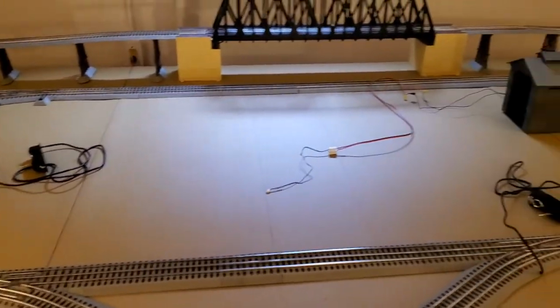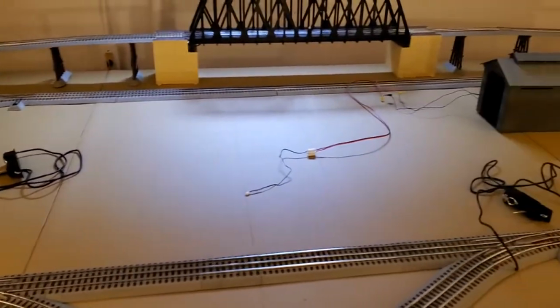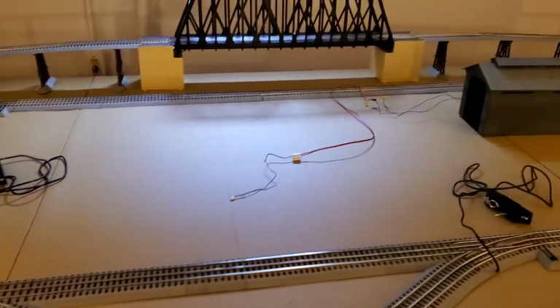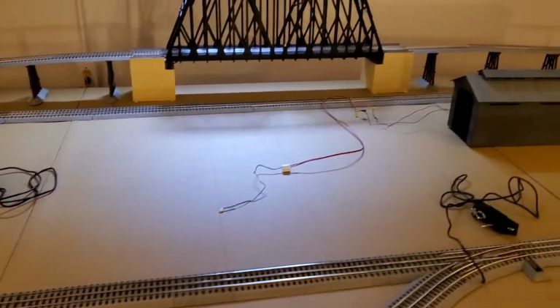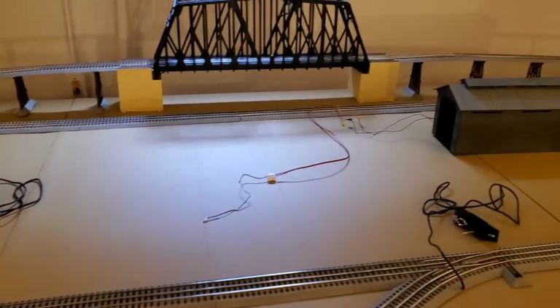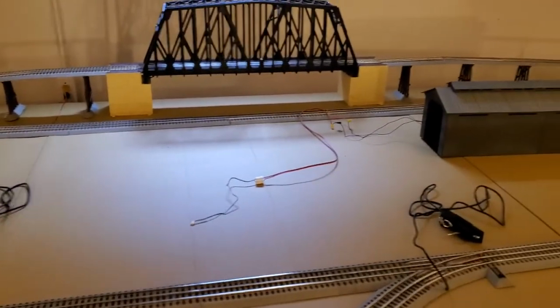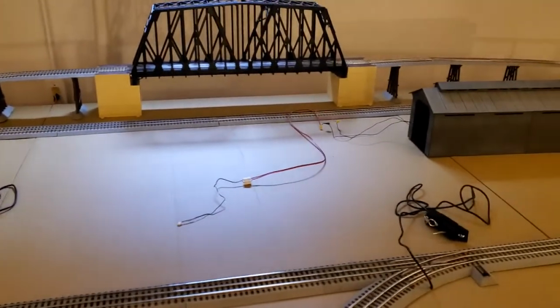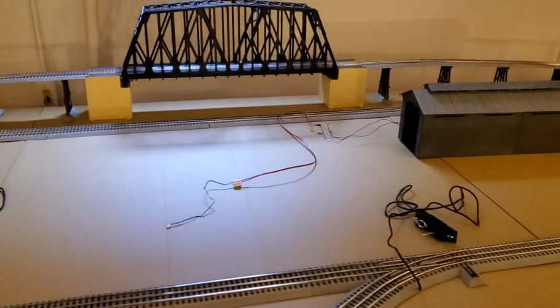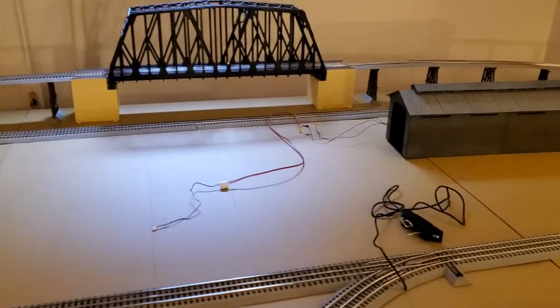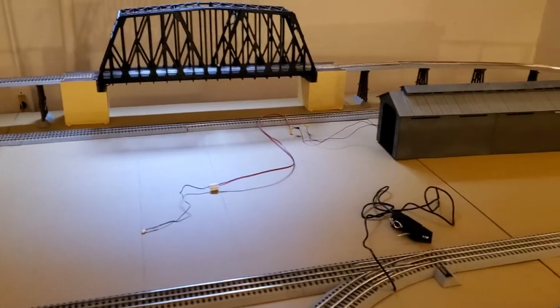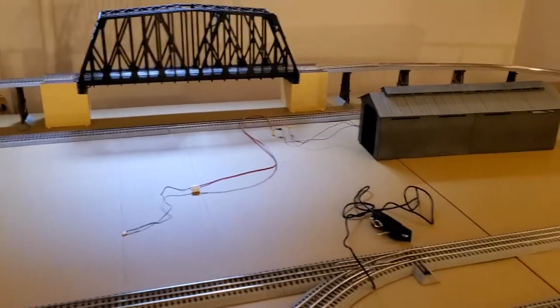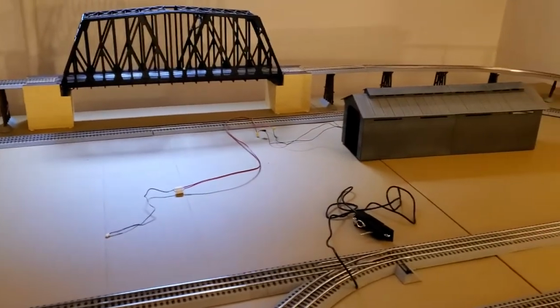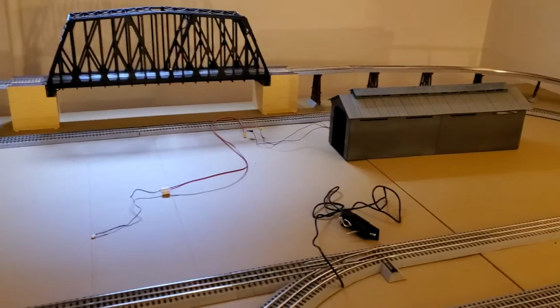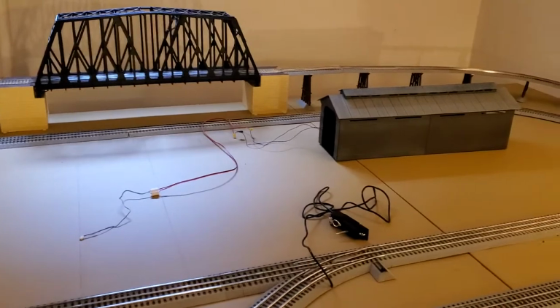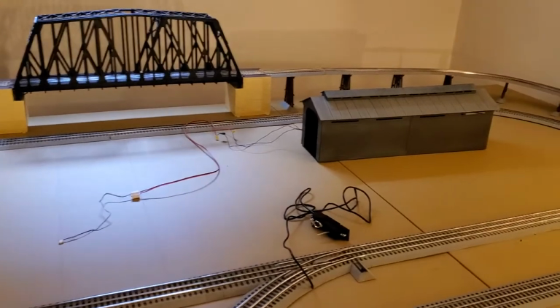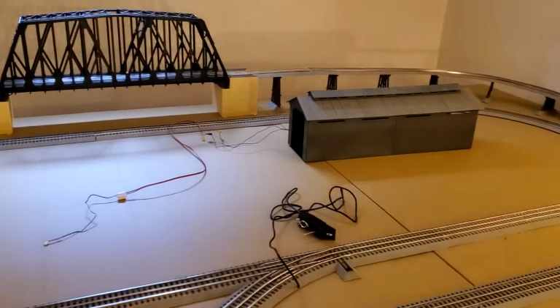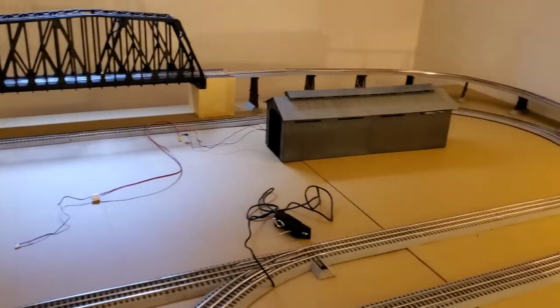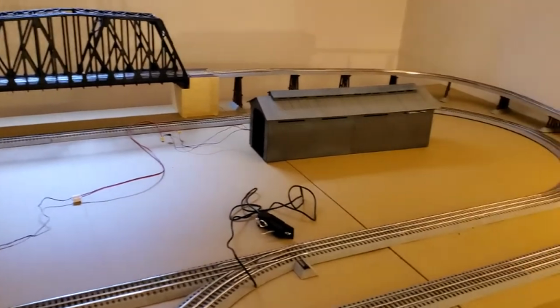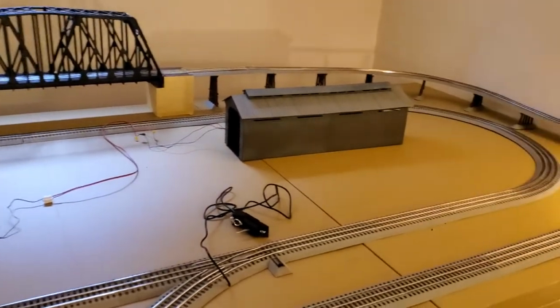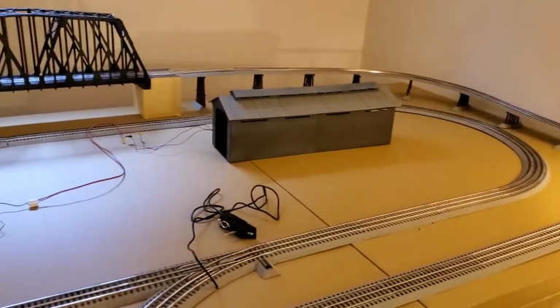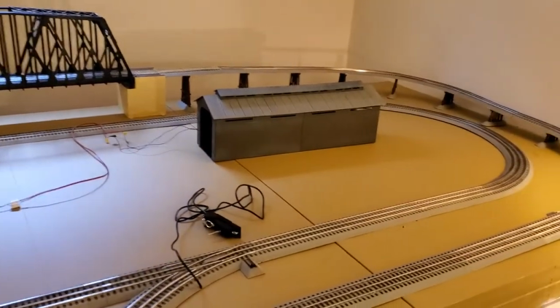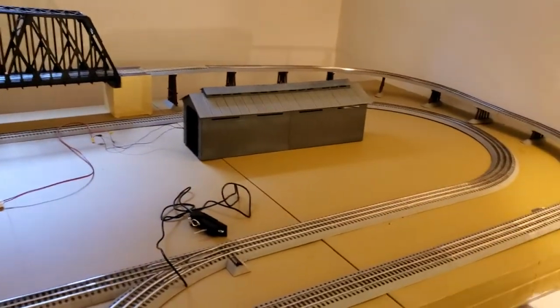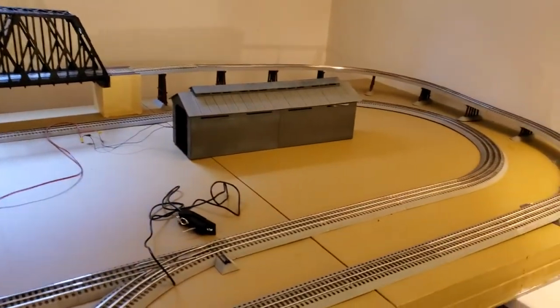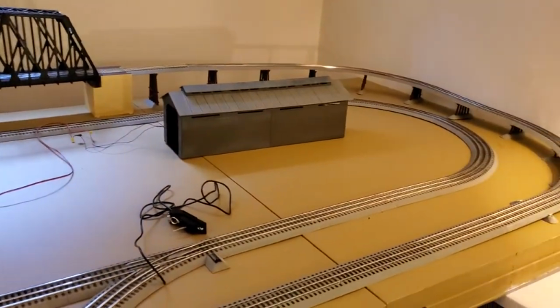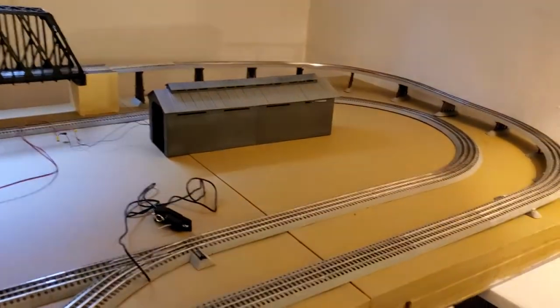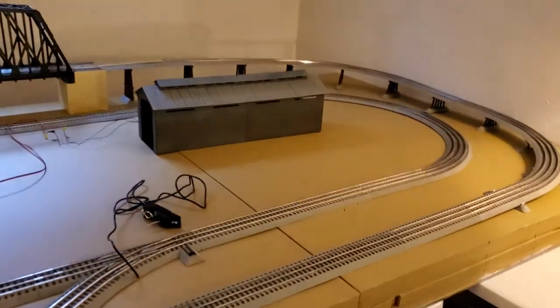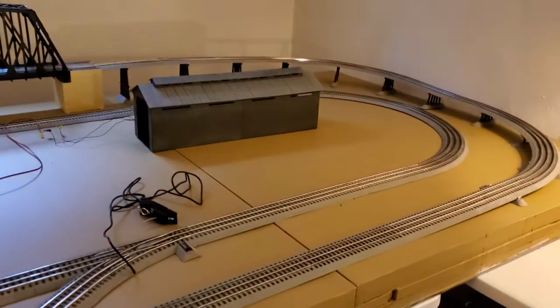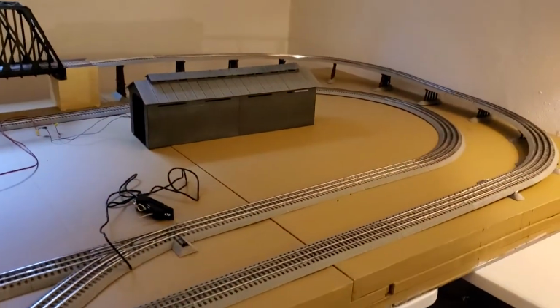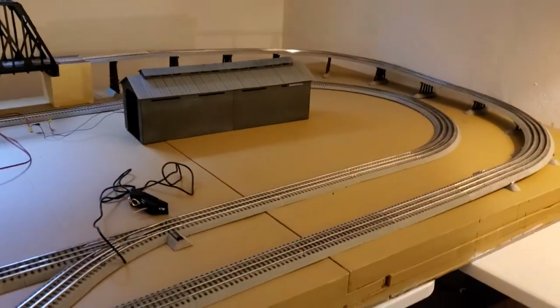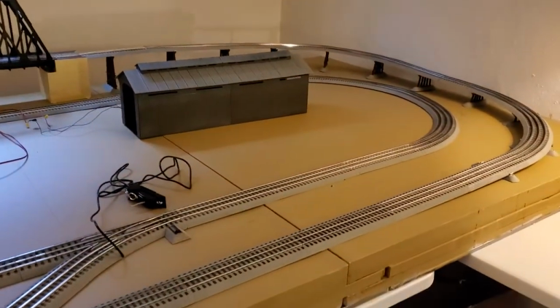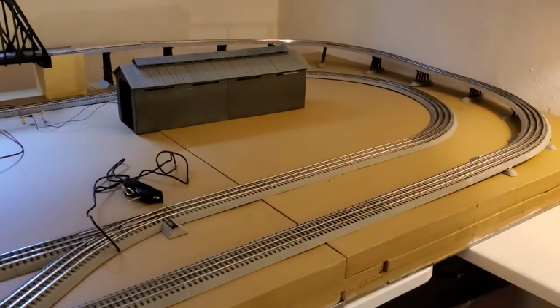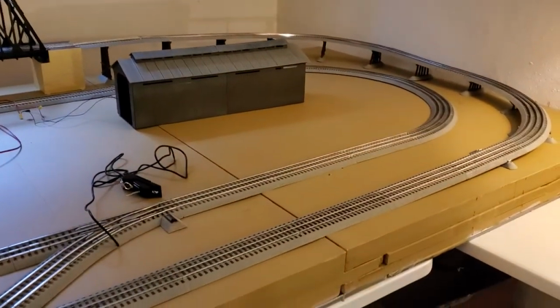So yeah, there's a quick layout update, and I'll check in with you later. Thanks.